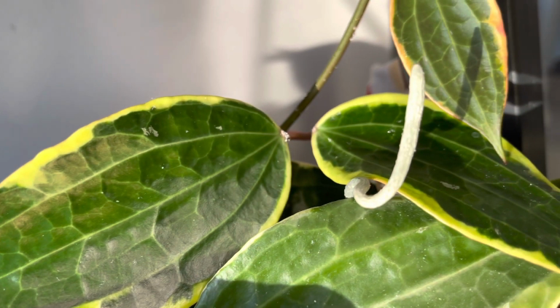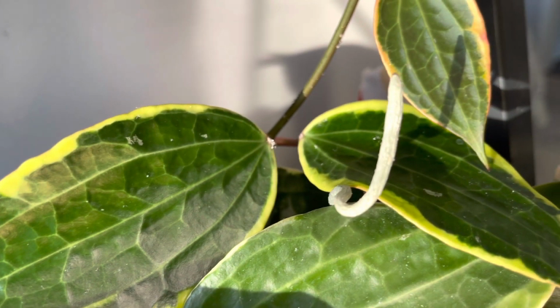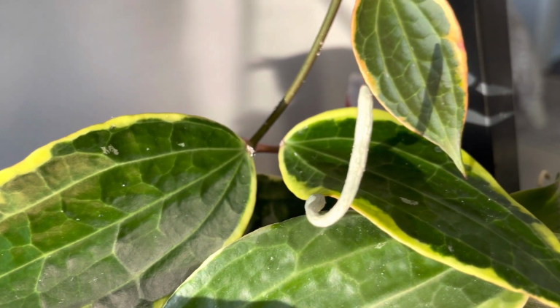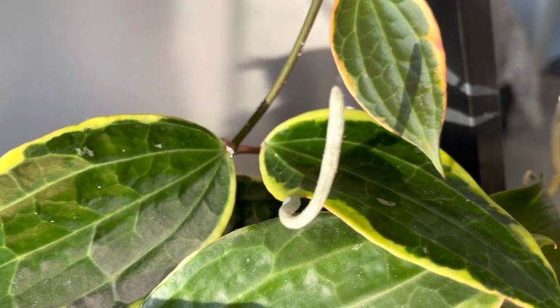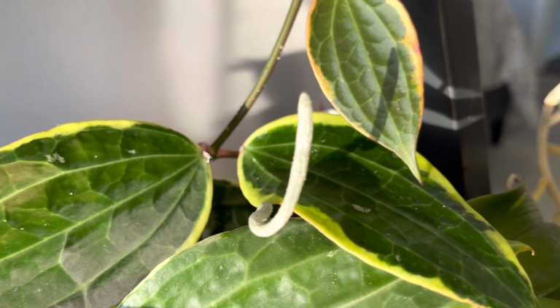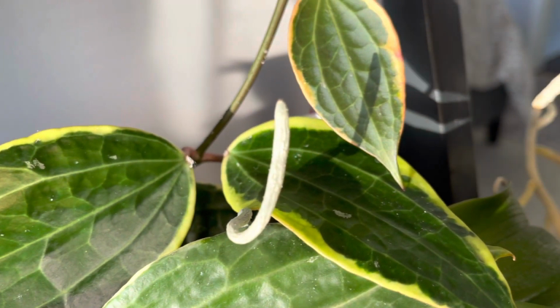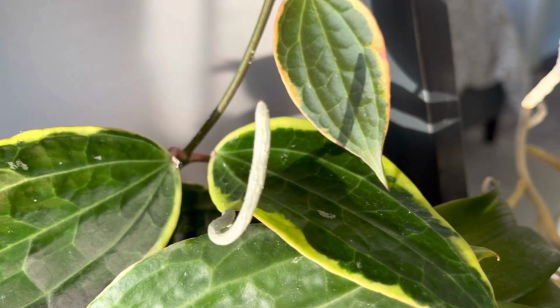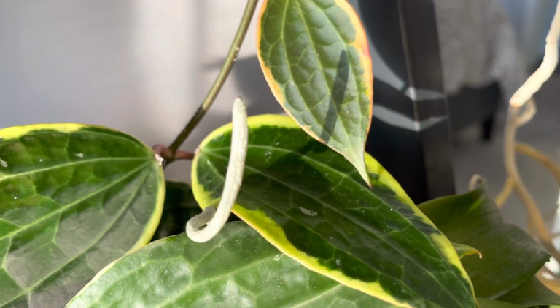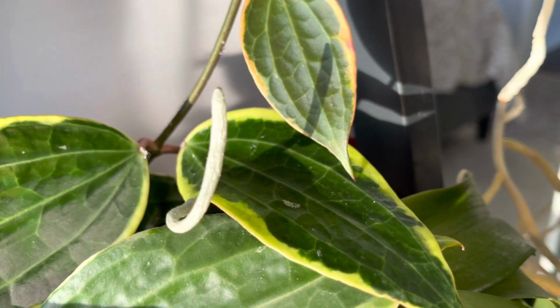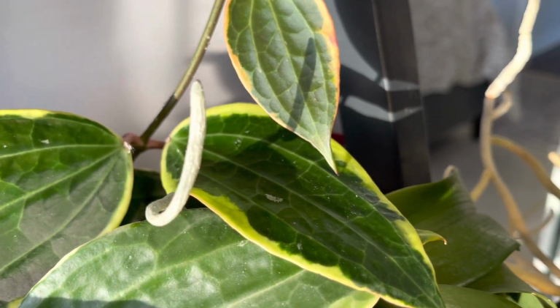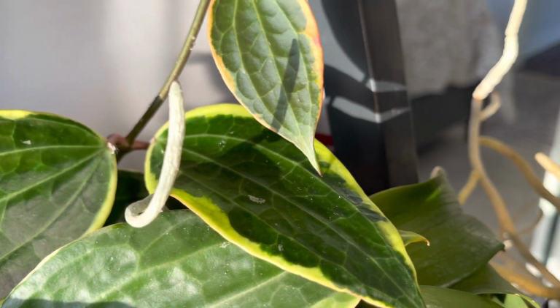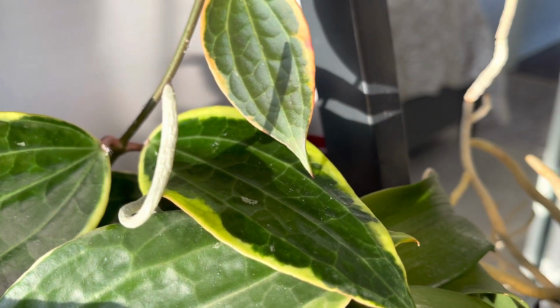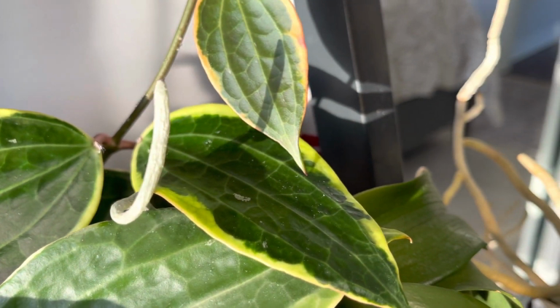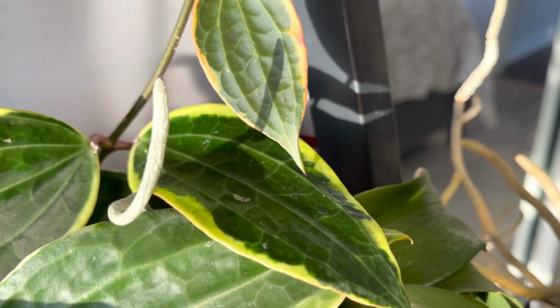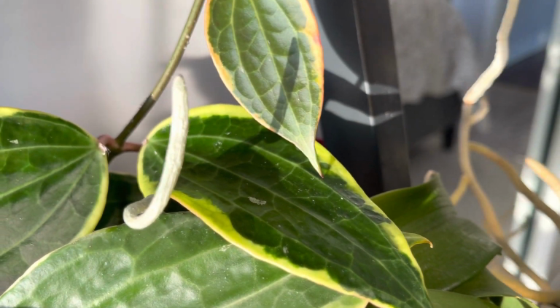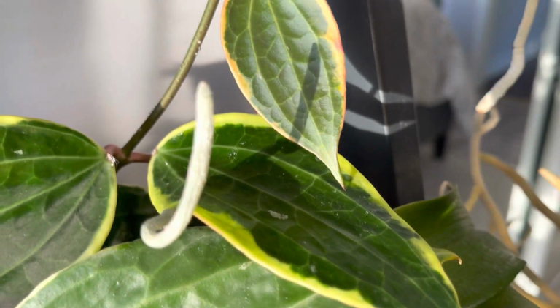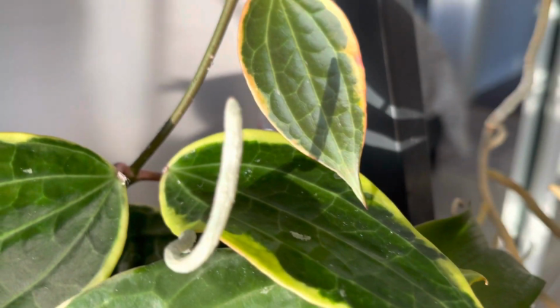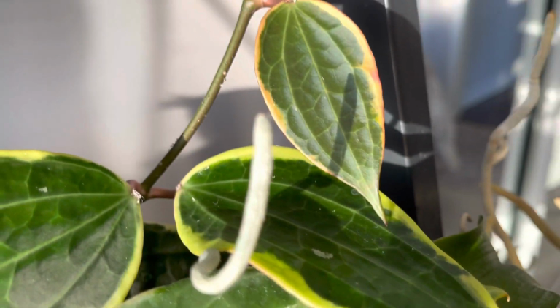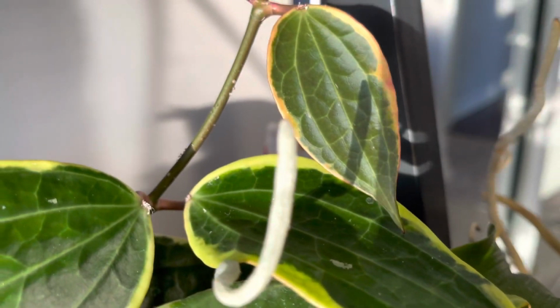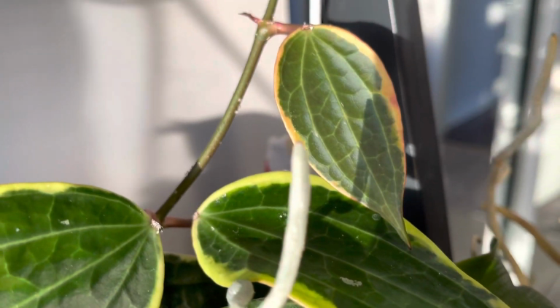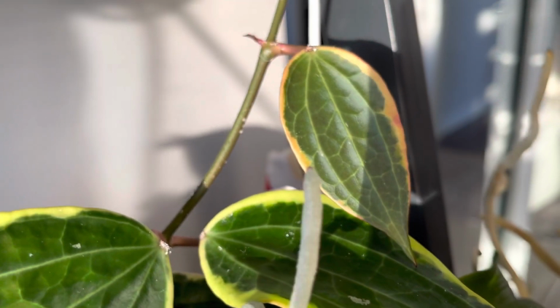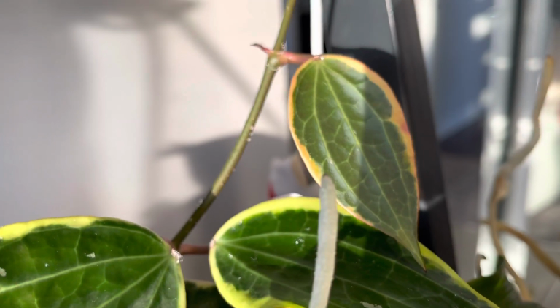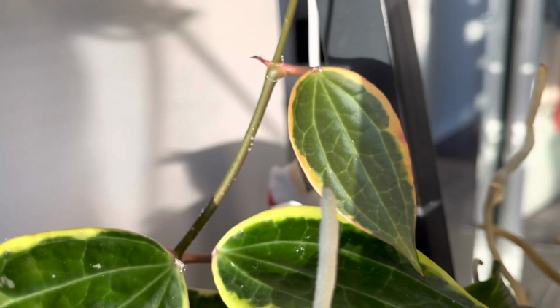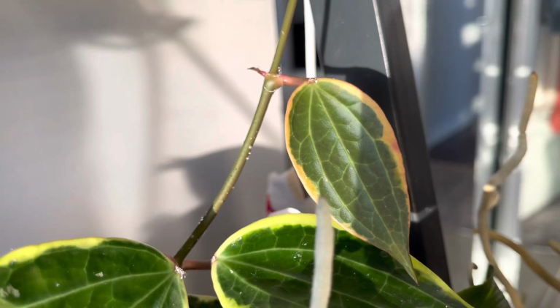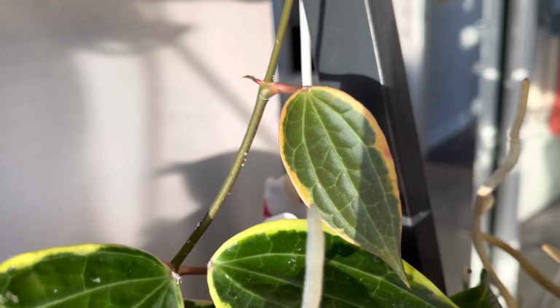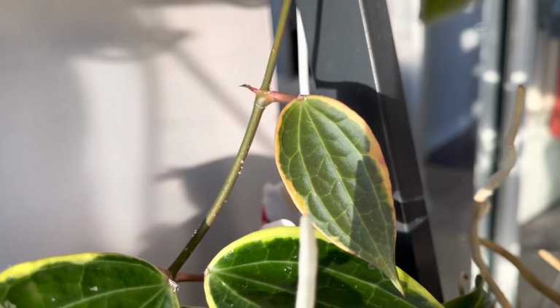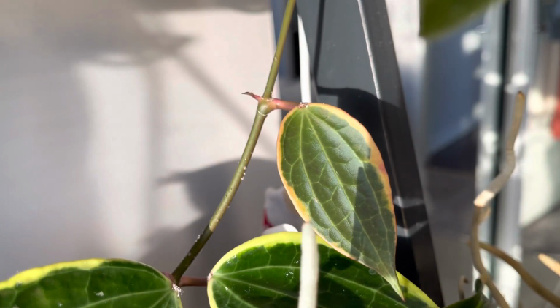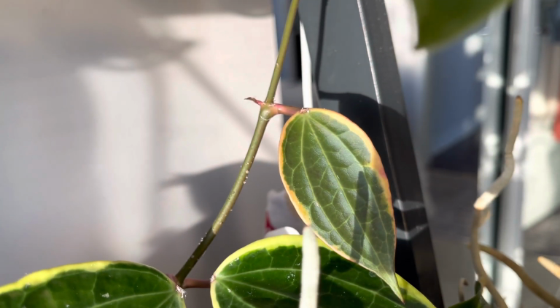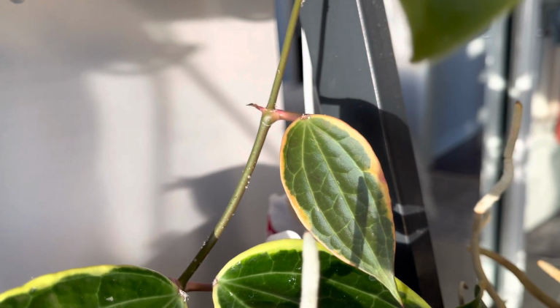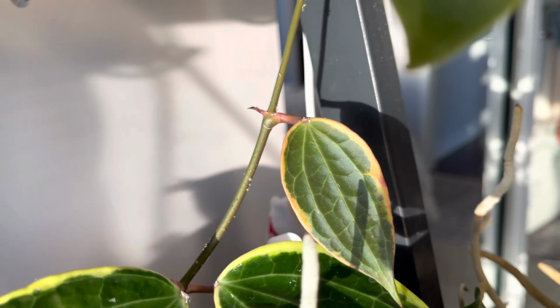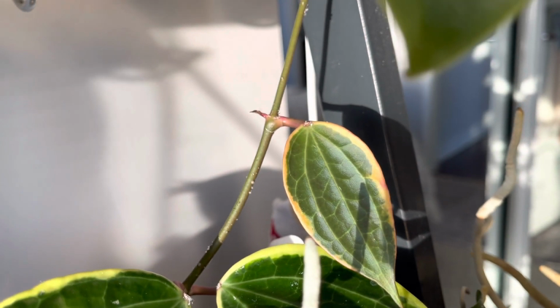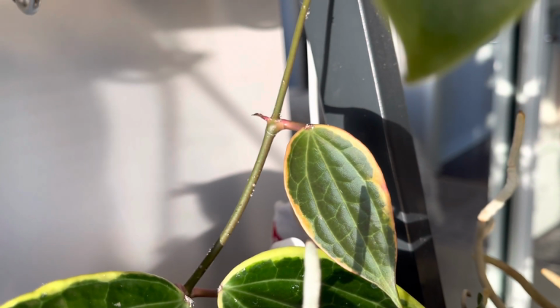My watering routine for this plant is to water once a week. I let the plant completely dry out before watering.